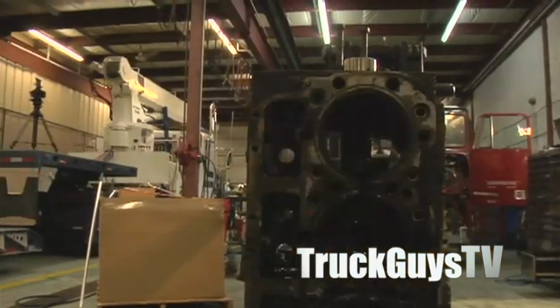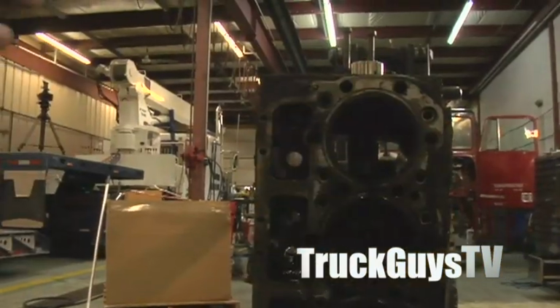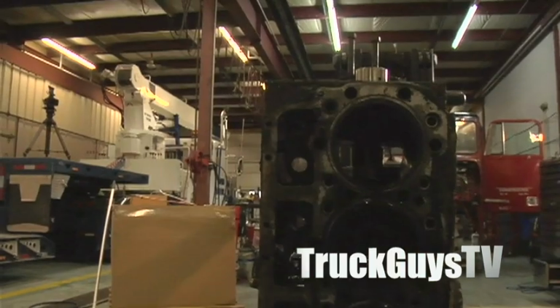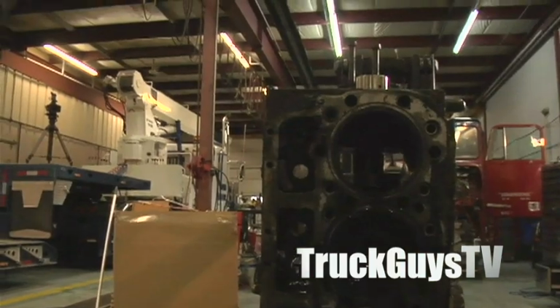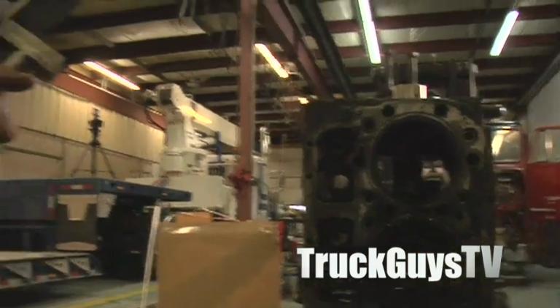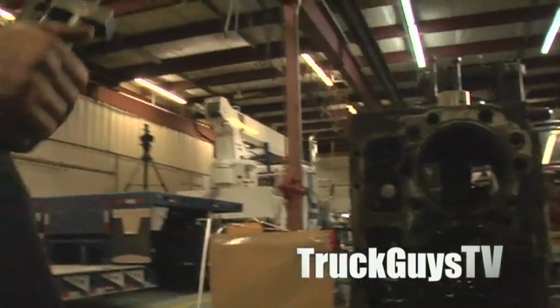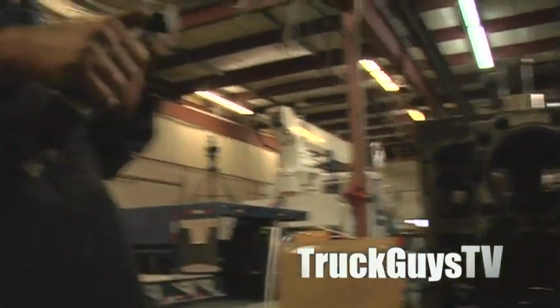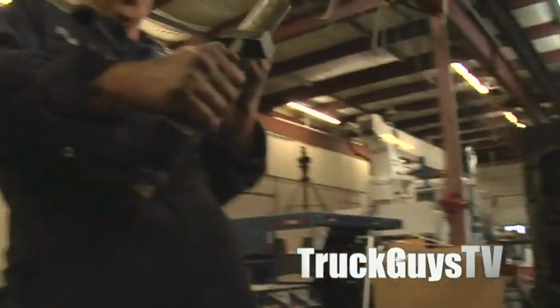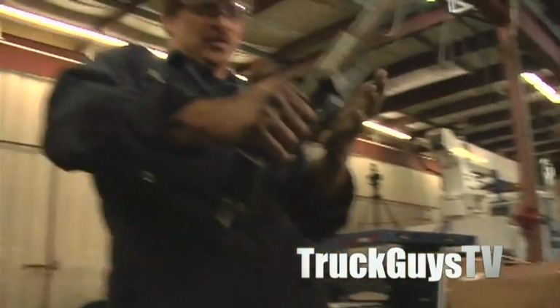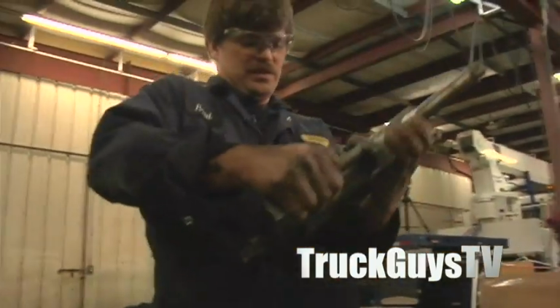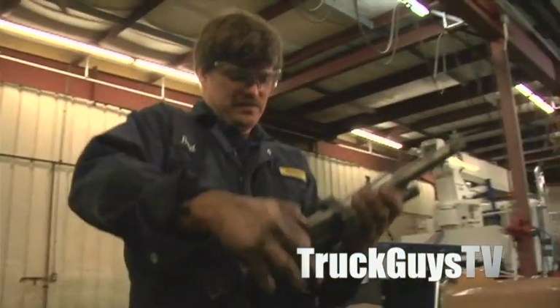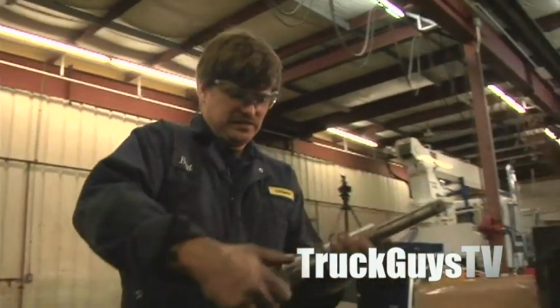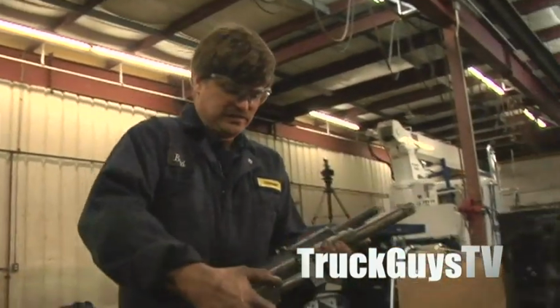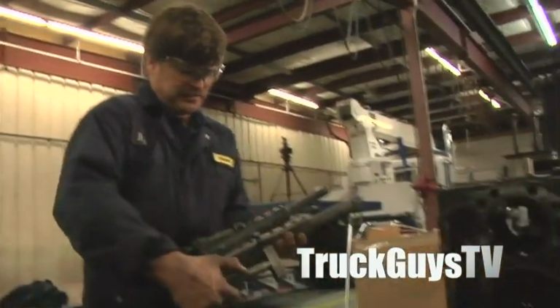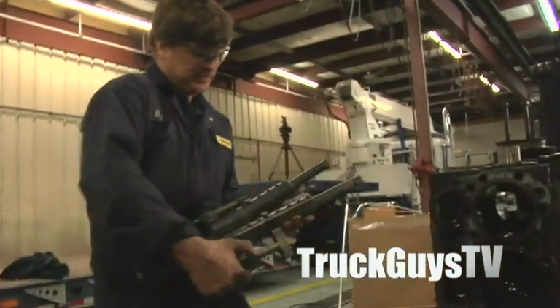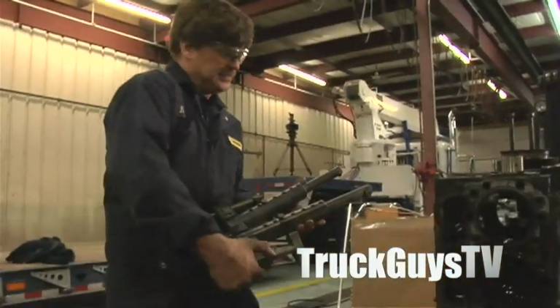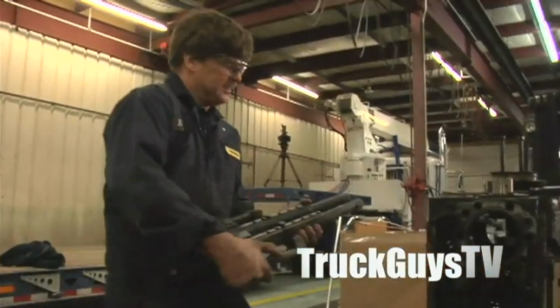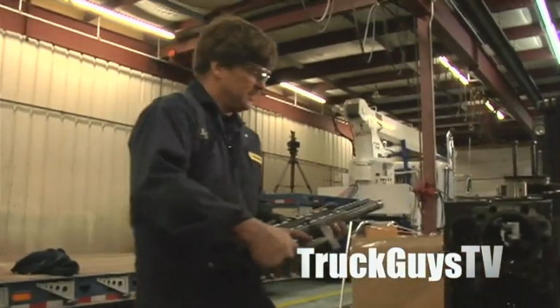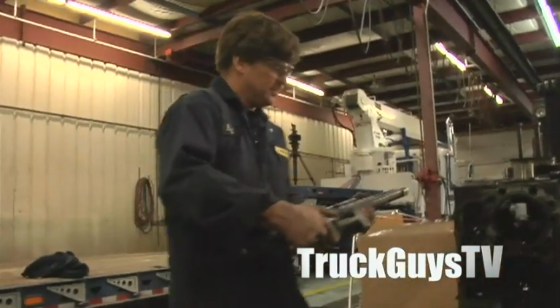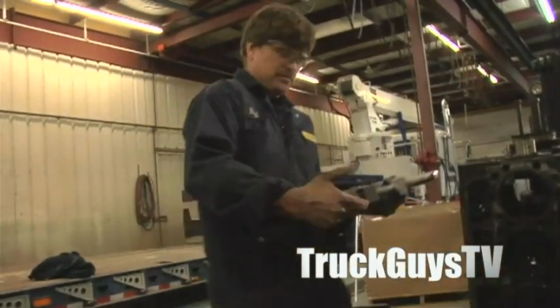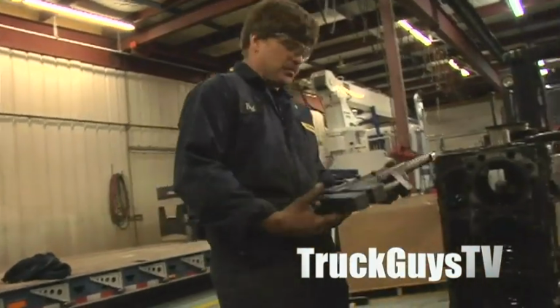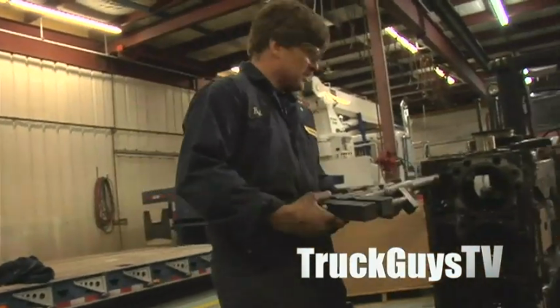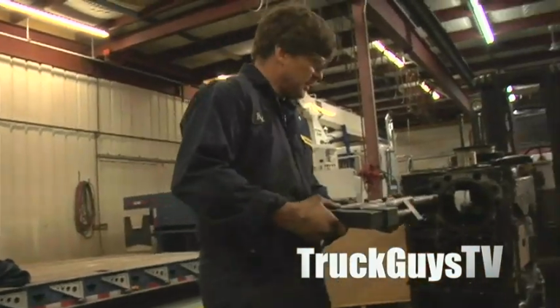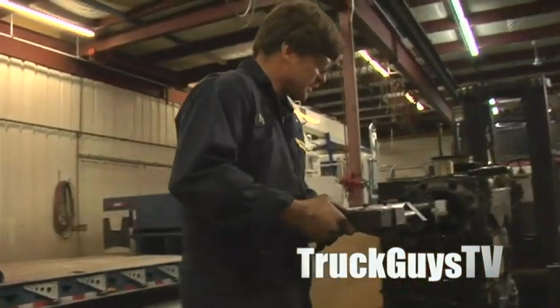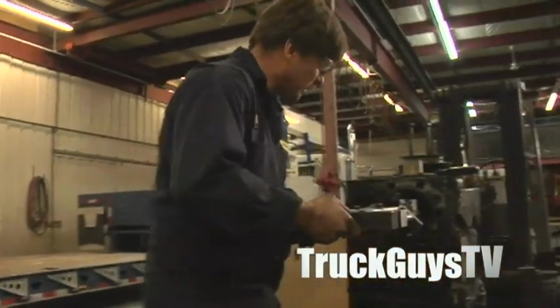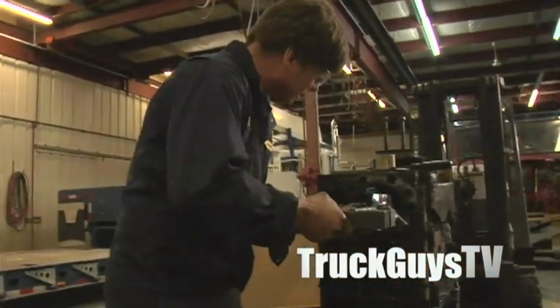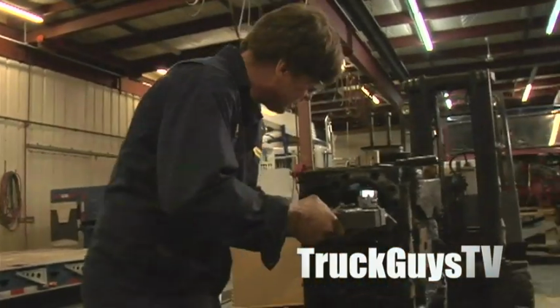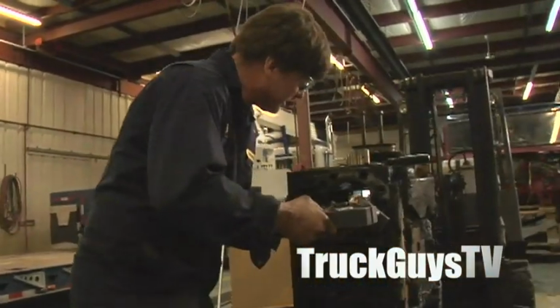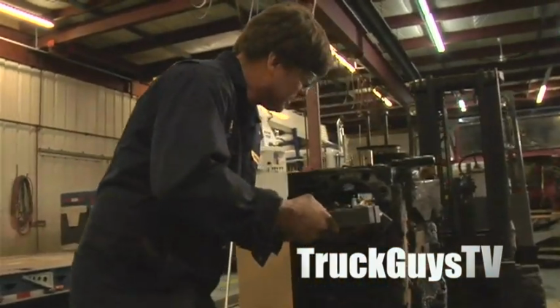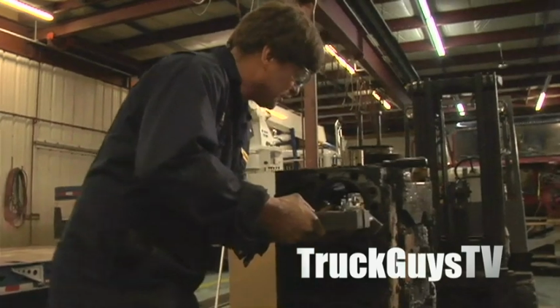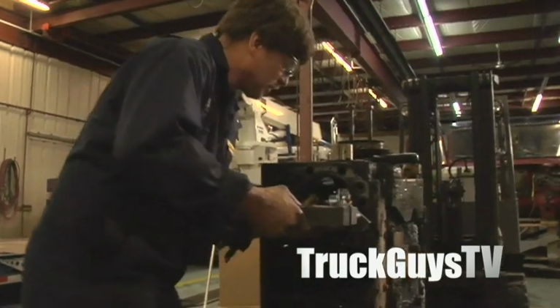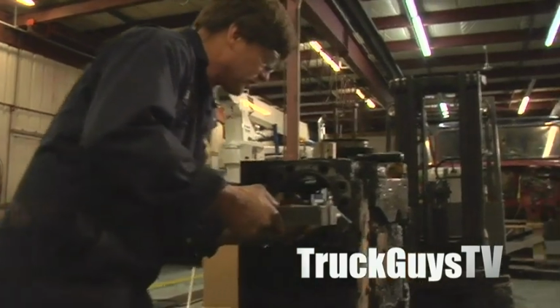And then here we have a cylinder liner puller. We'll just slide this down the cylinder.